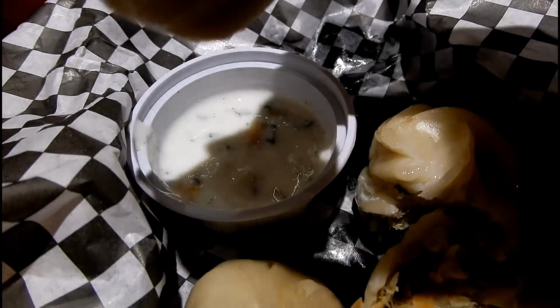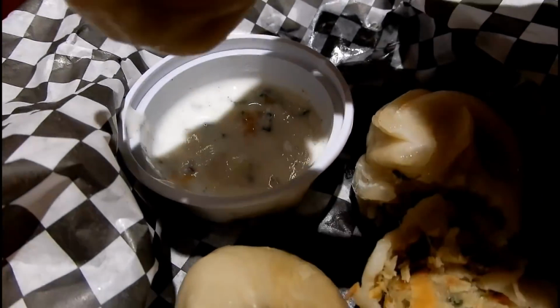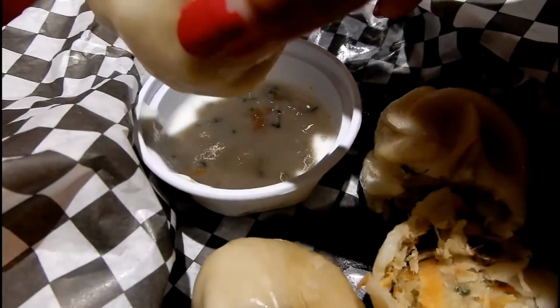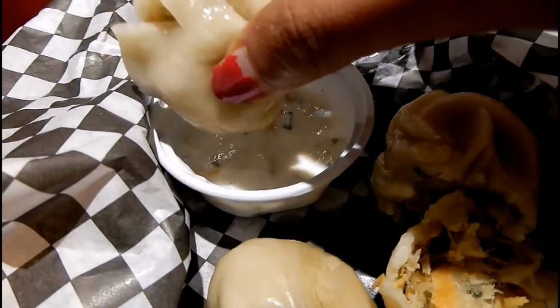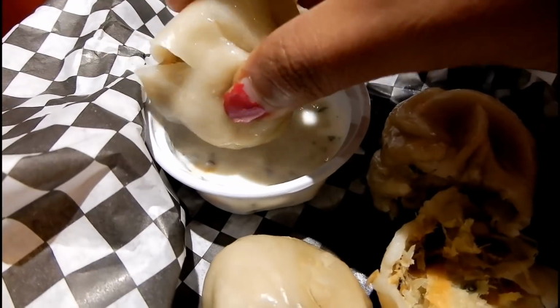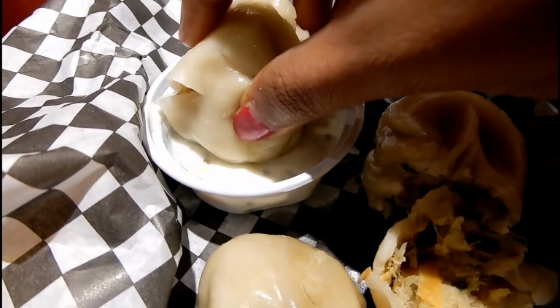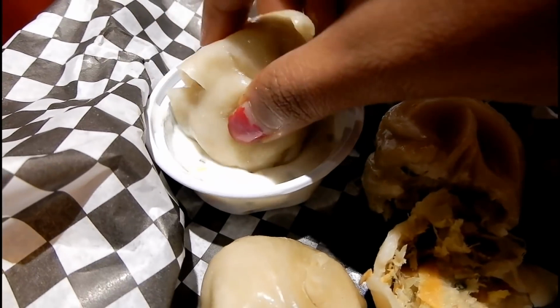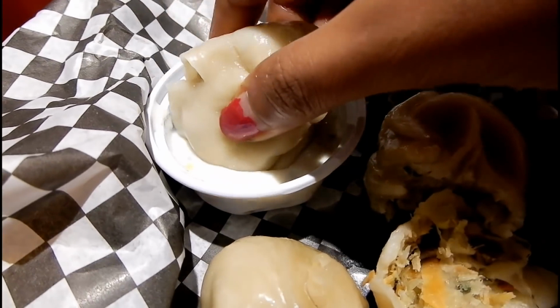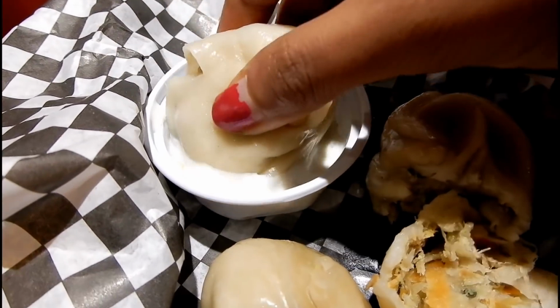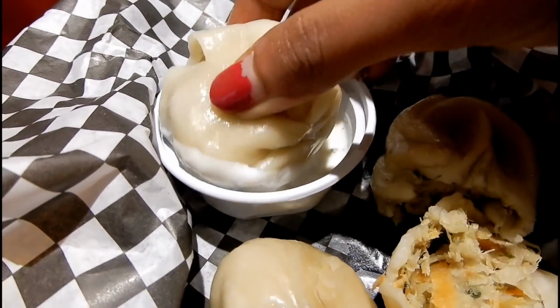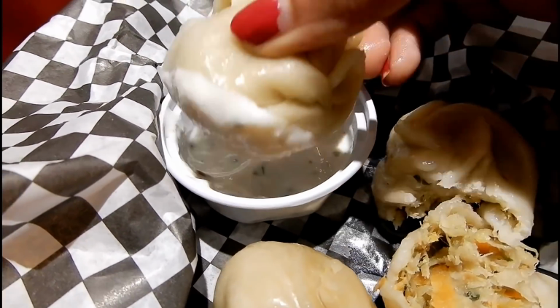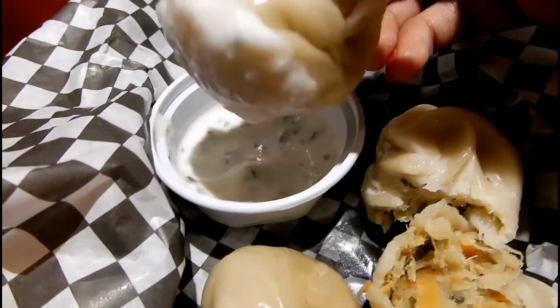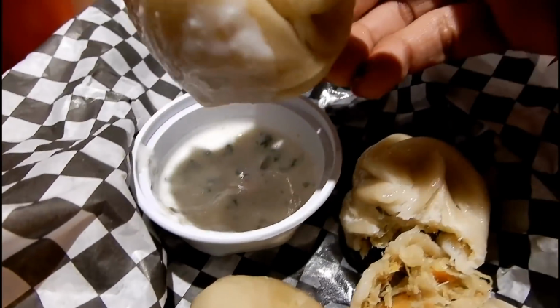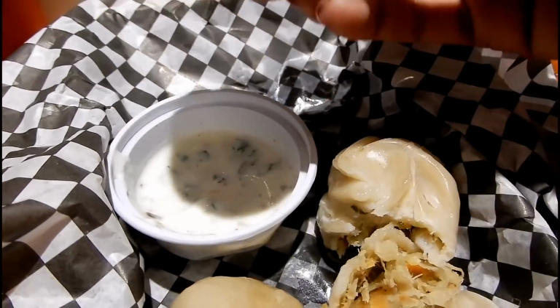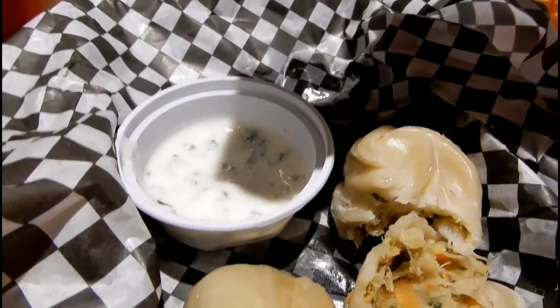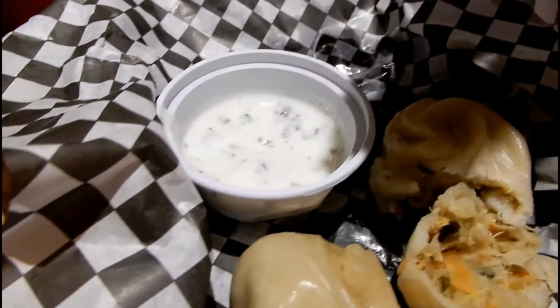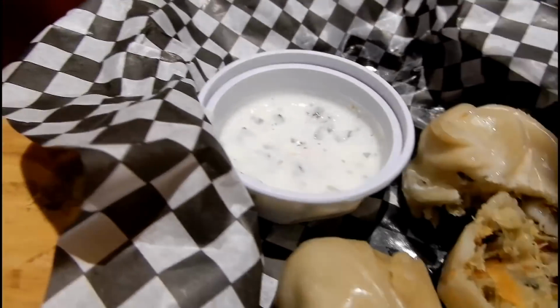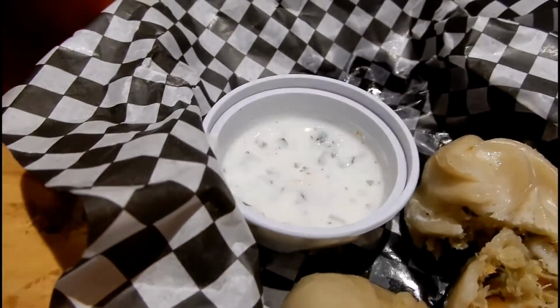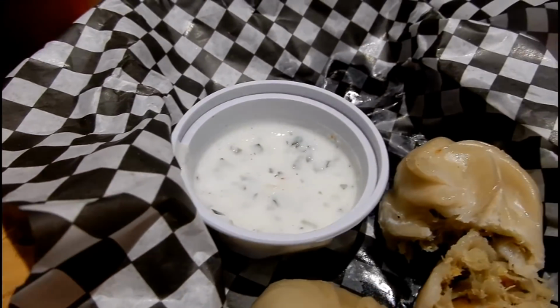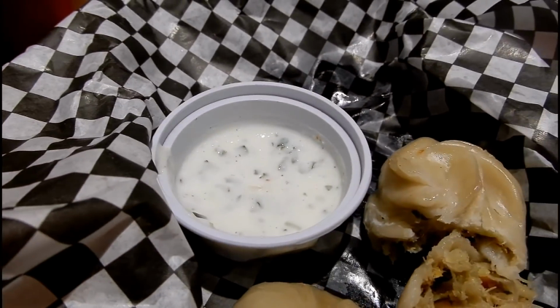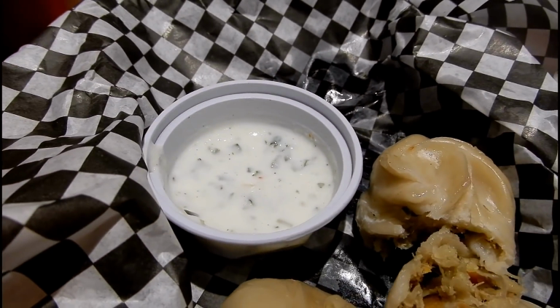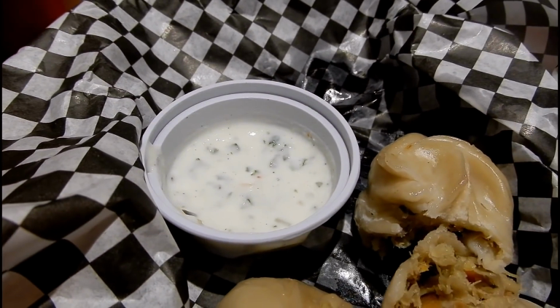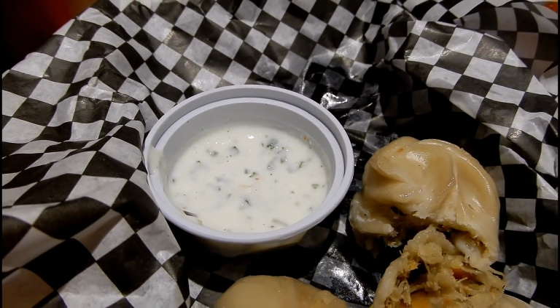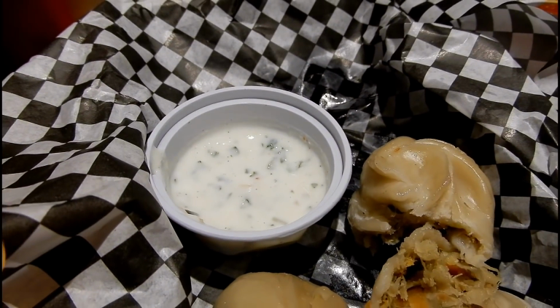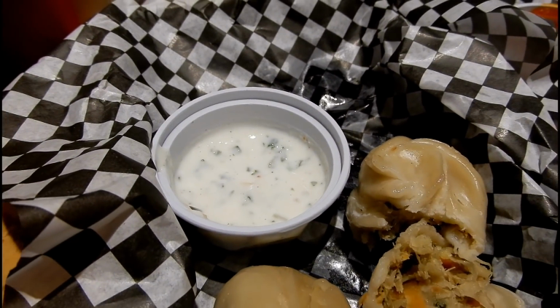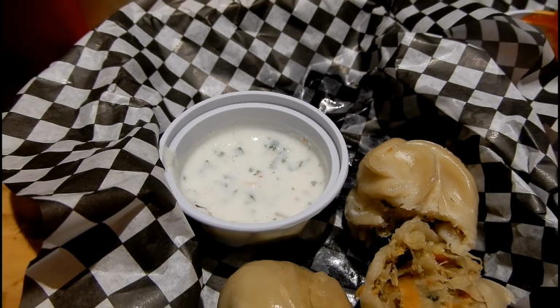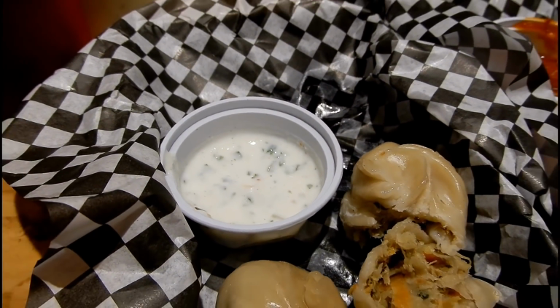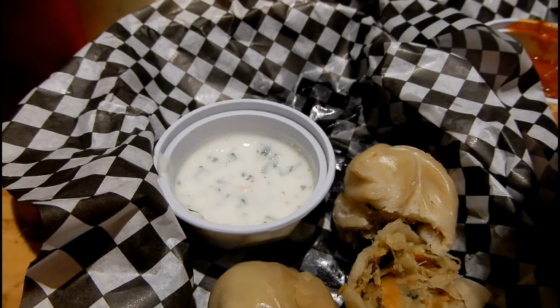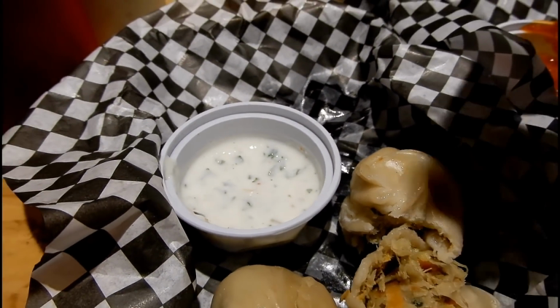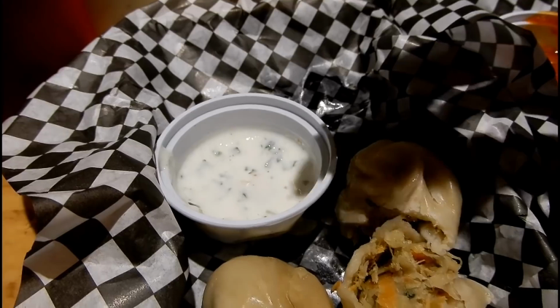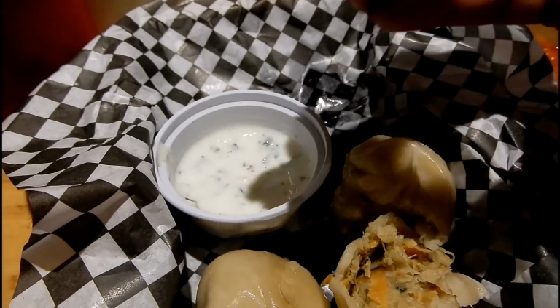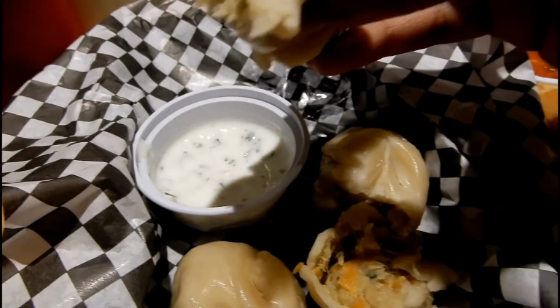First up we have these wet steamed momos. They are the simplest of them all and they come with a cabbage filling.